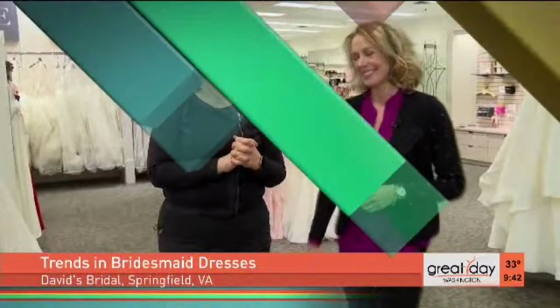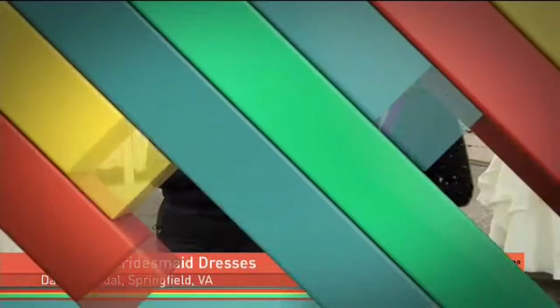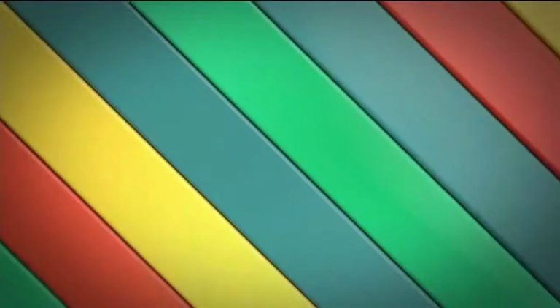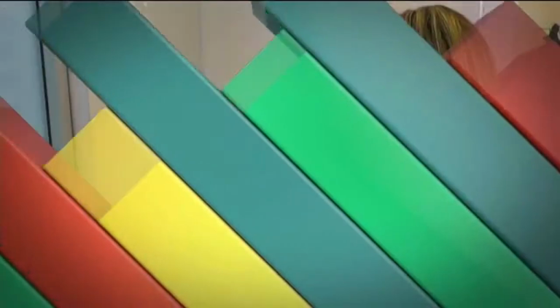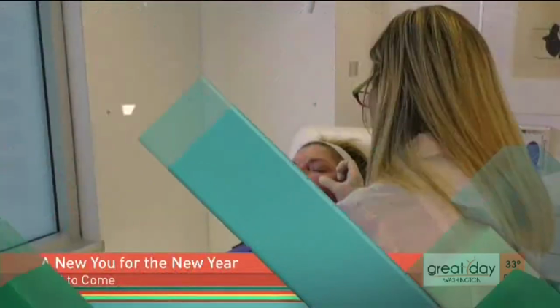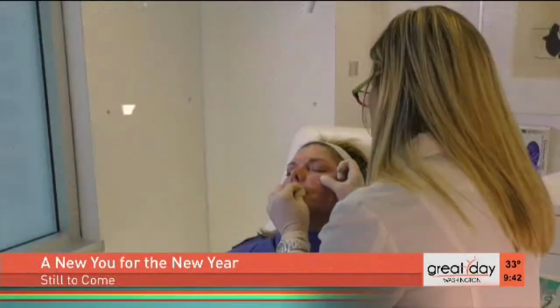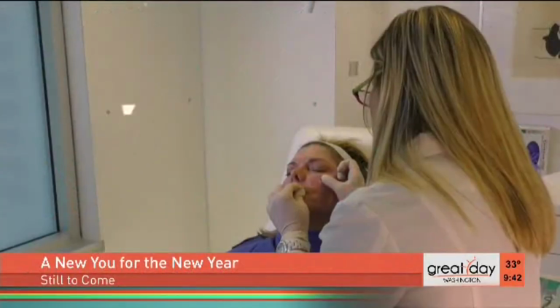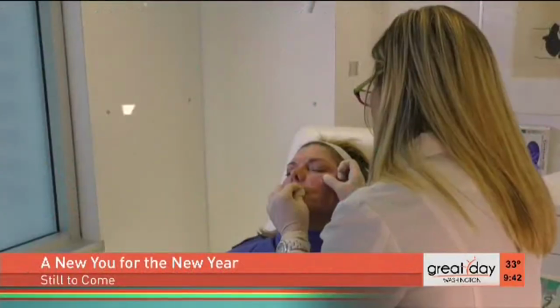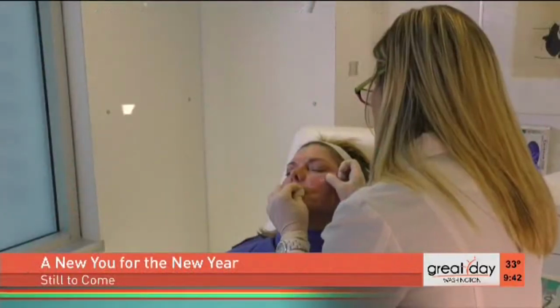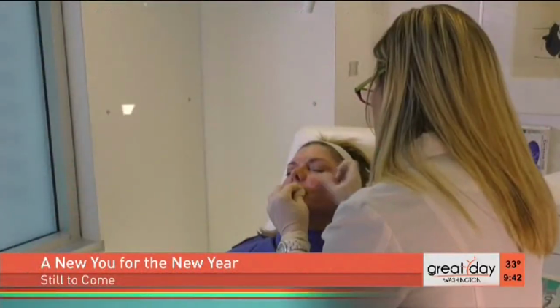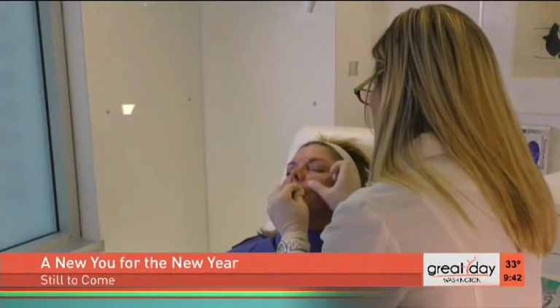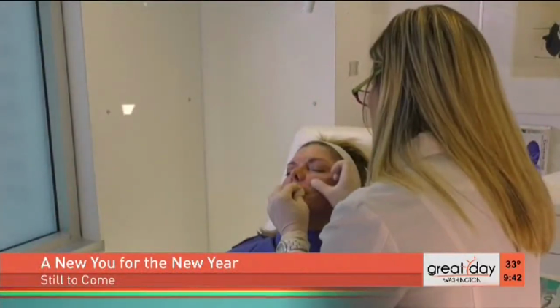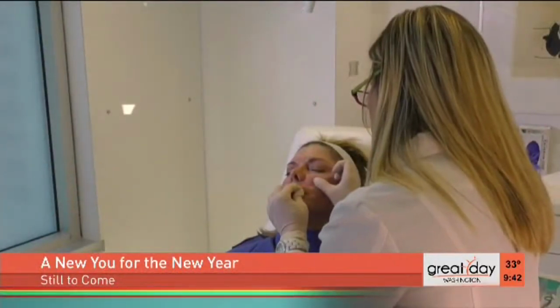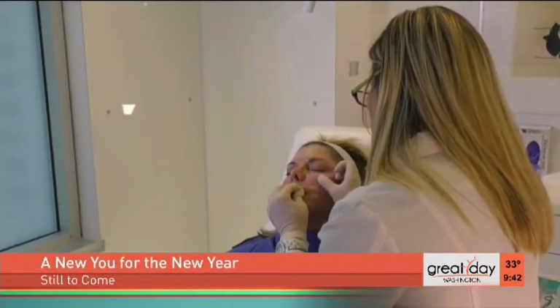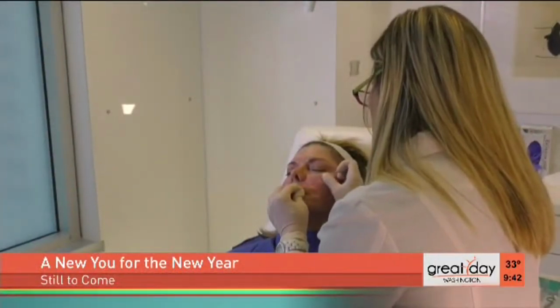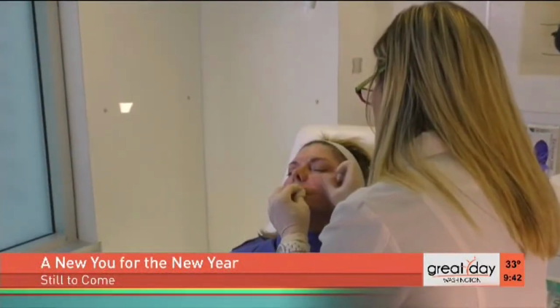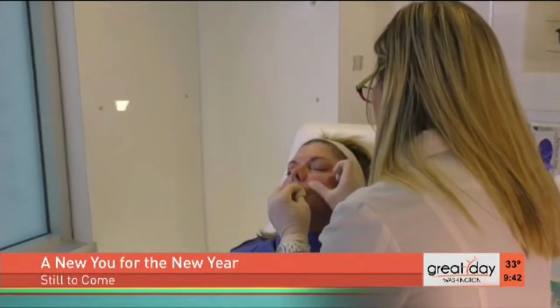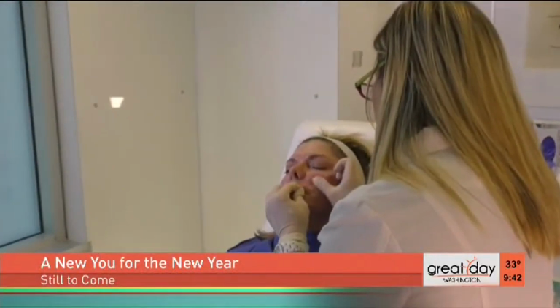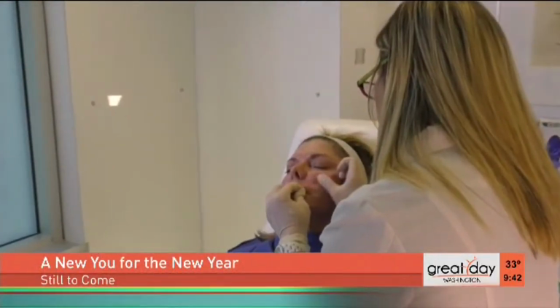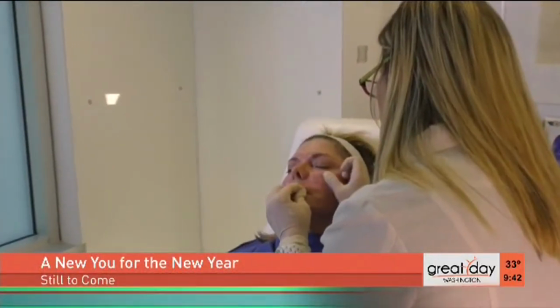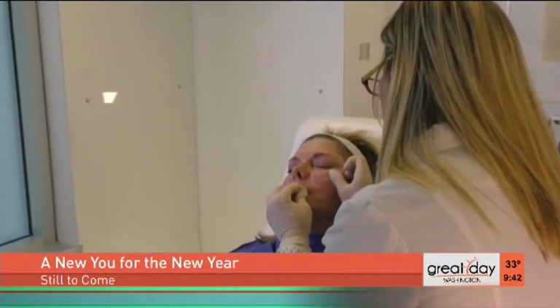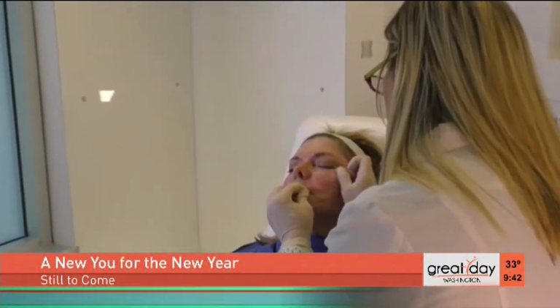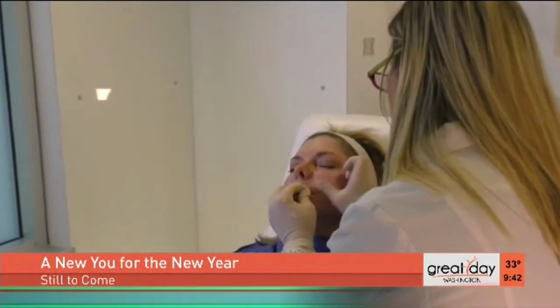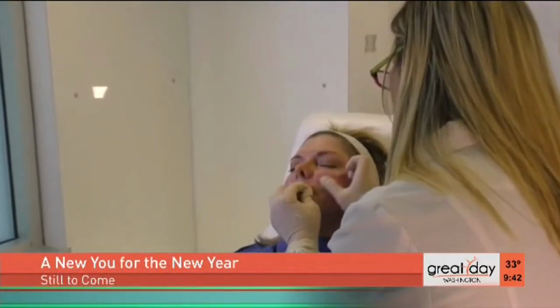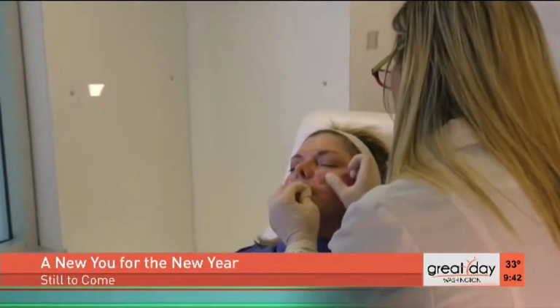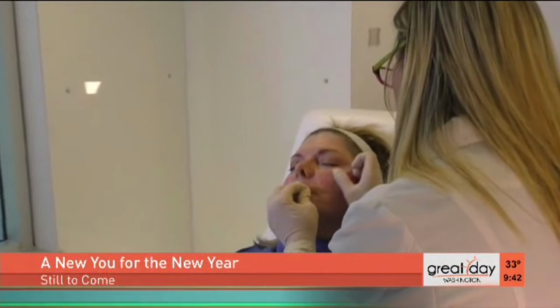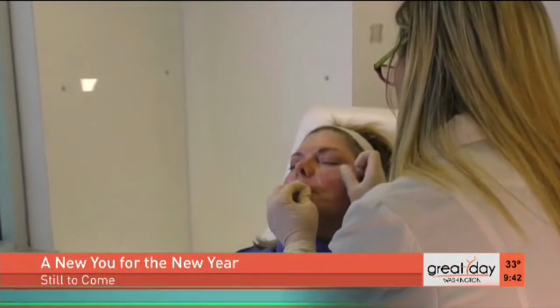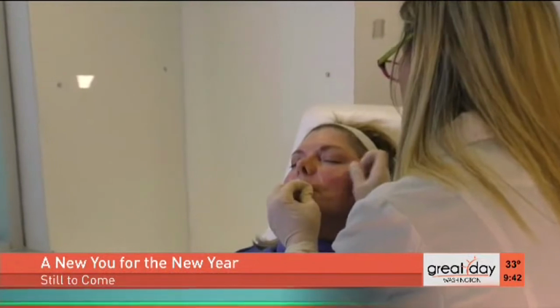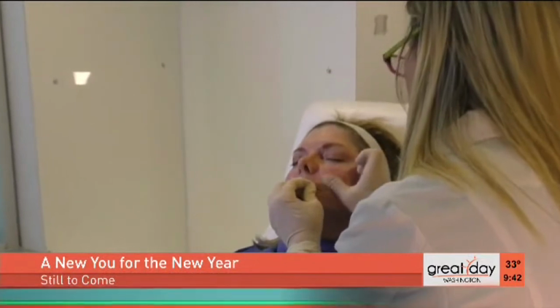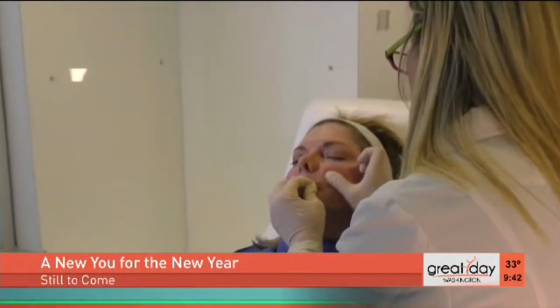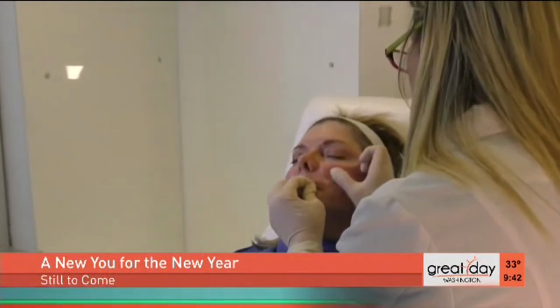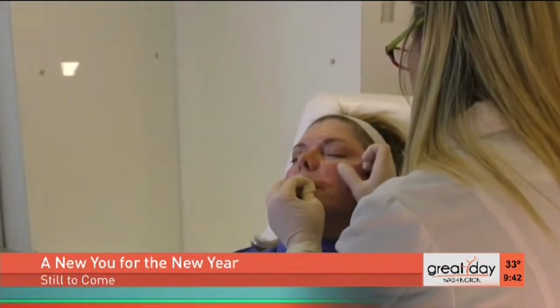Coming up, we'll learn how to reverse the signs of aging without a facelift. It's ideal for a new year confidence pick-me-up.